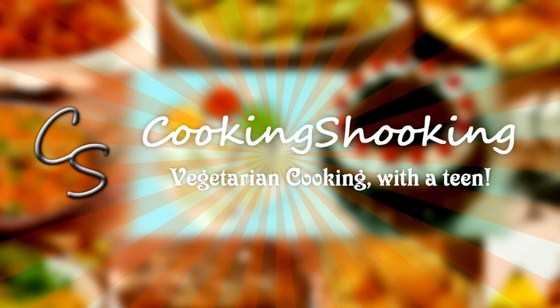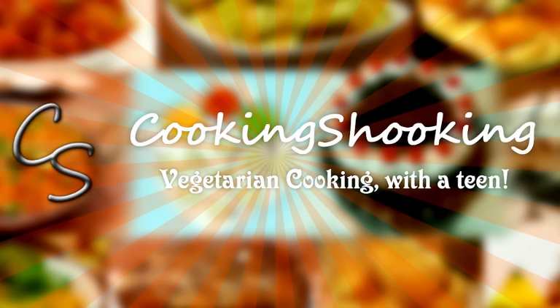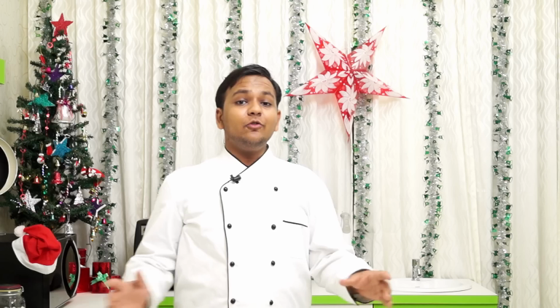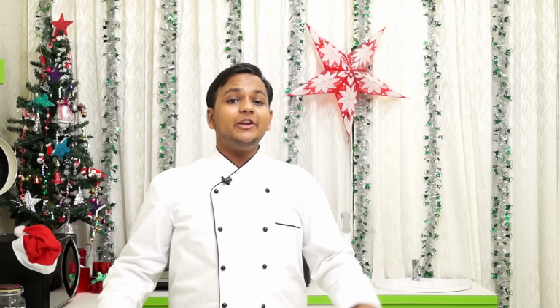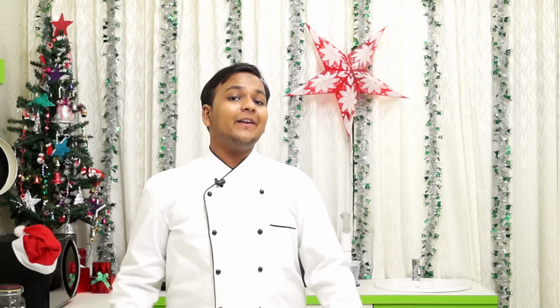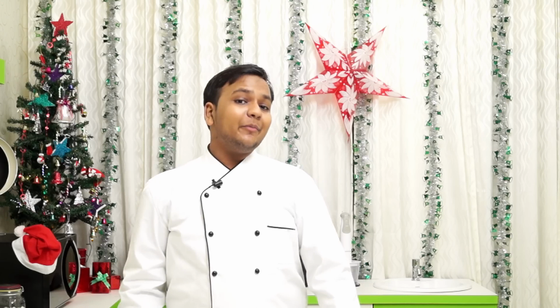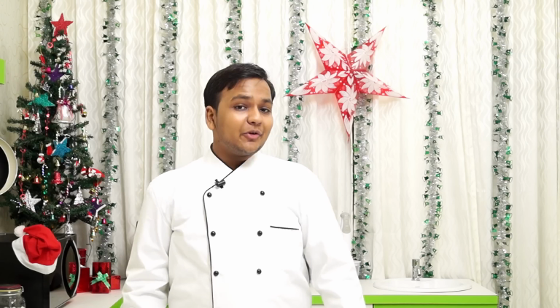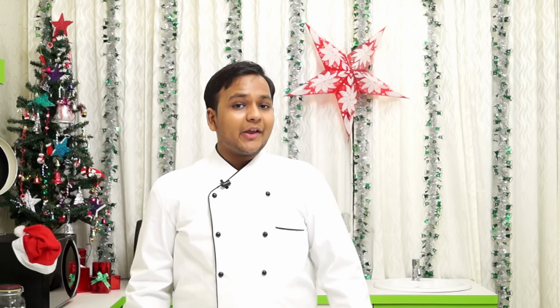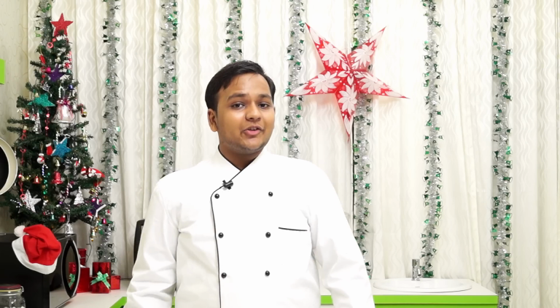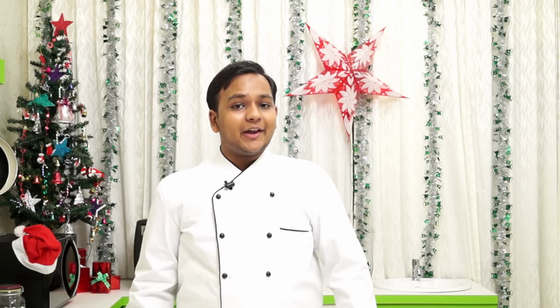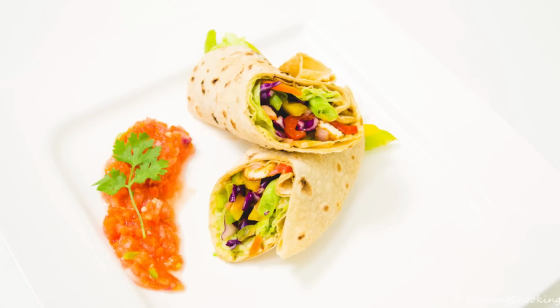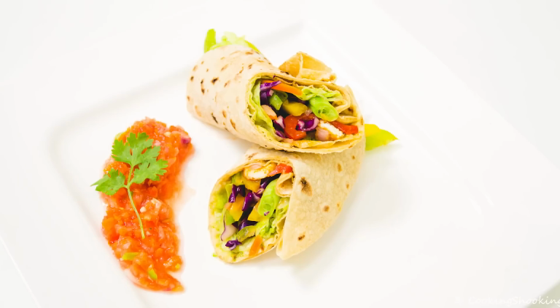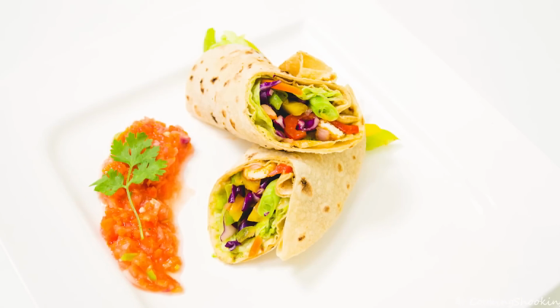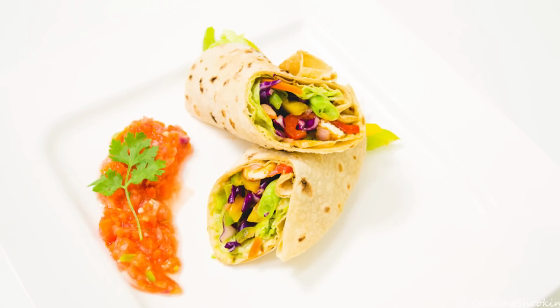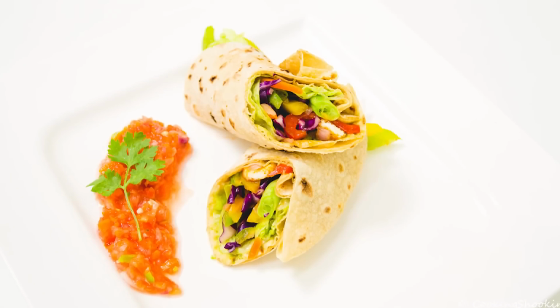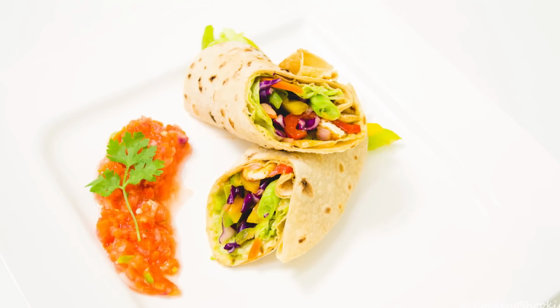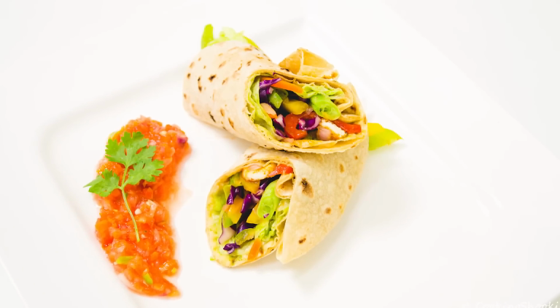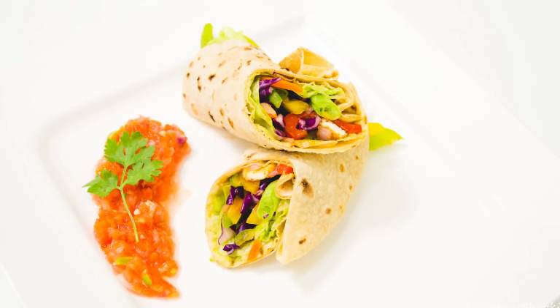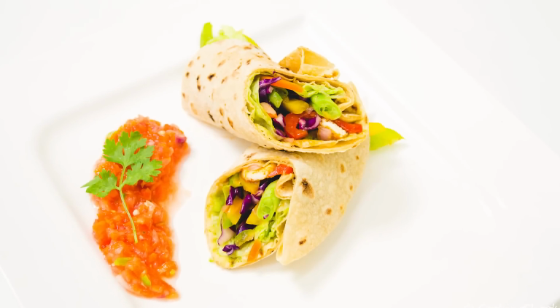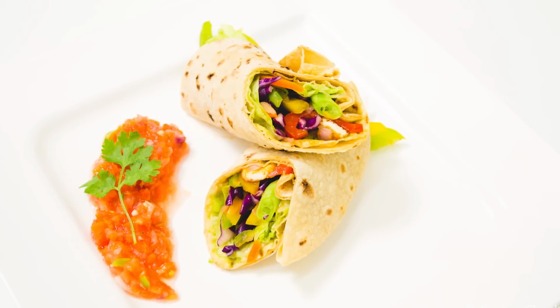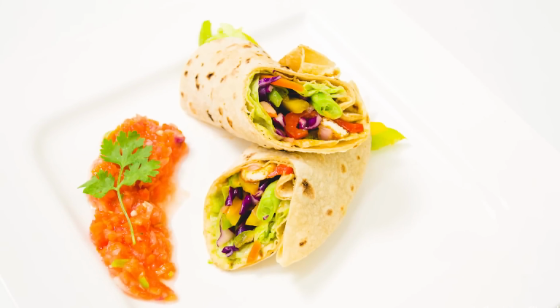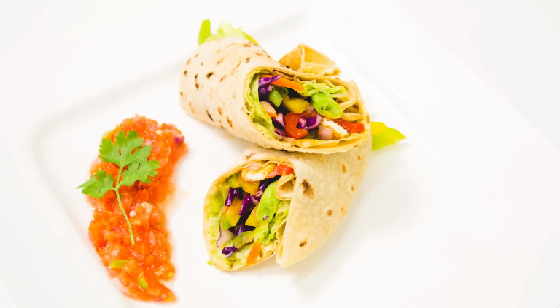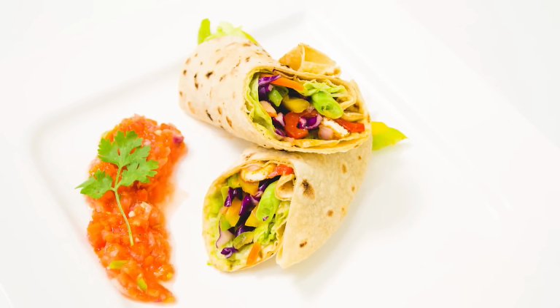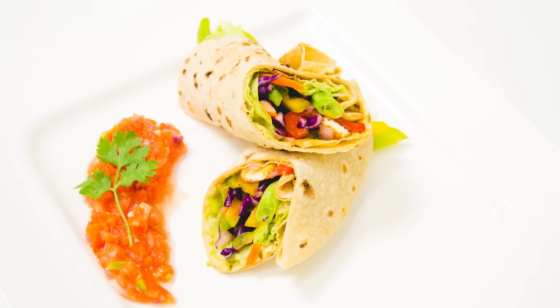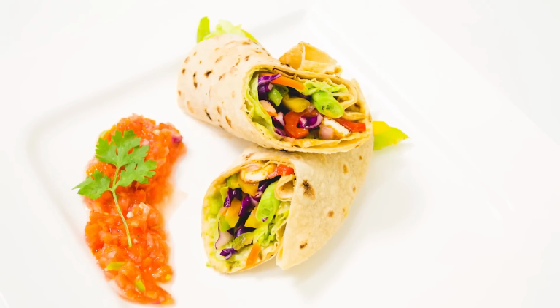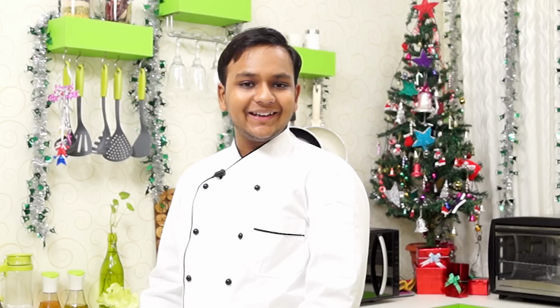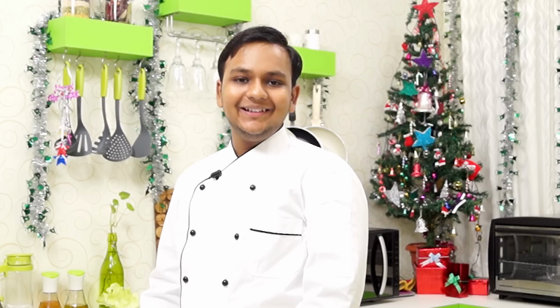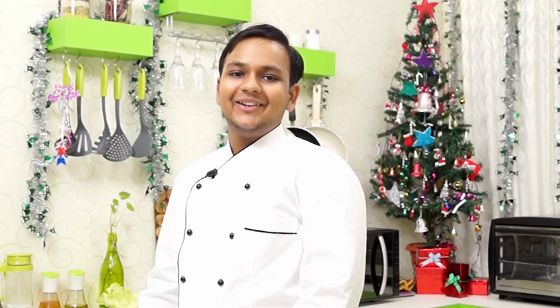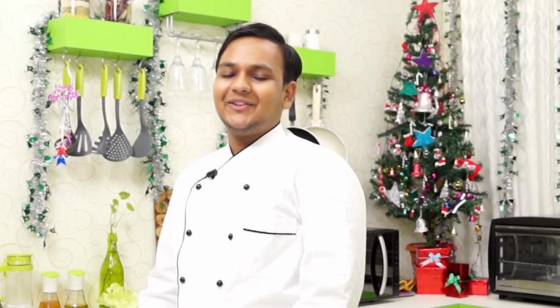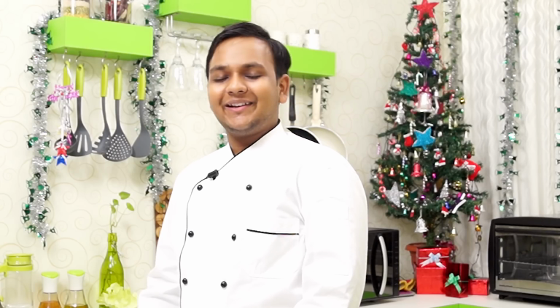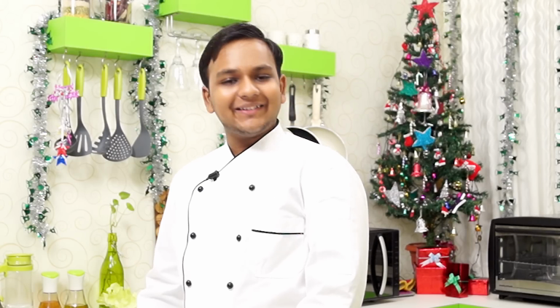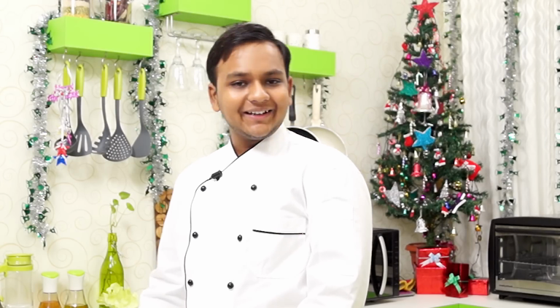Hey foodies, welcome to cooking and cooking. Today, let's make some vegetable wraps Indian style. Let us start.